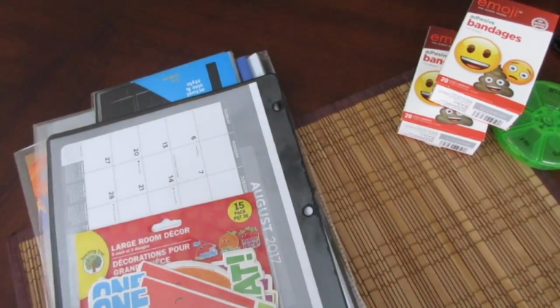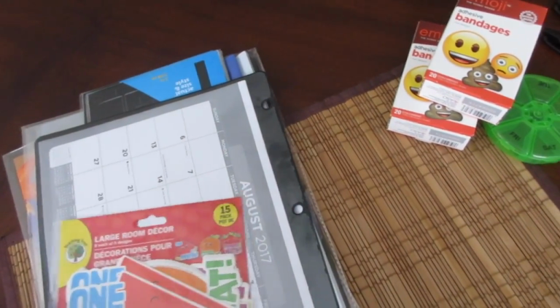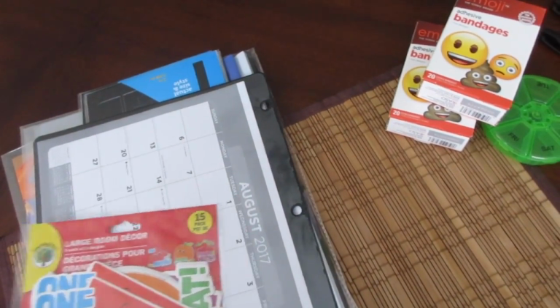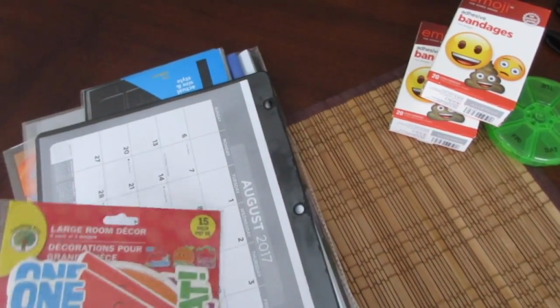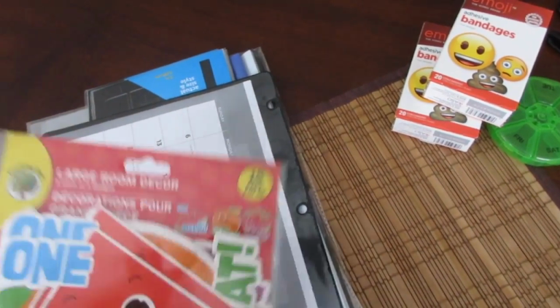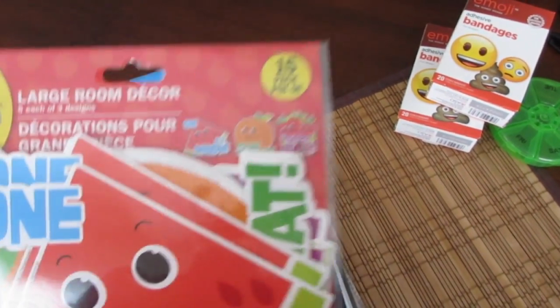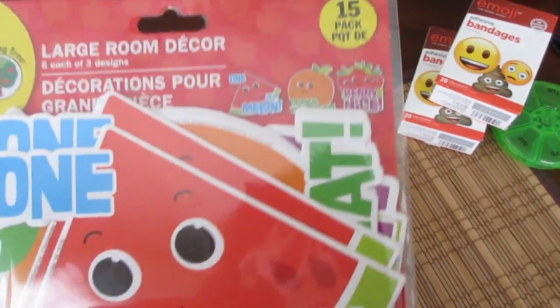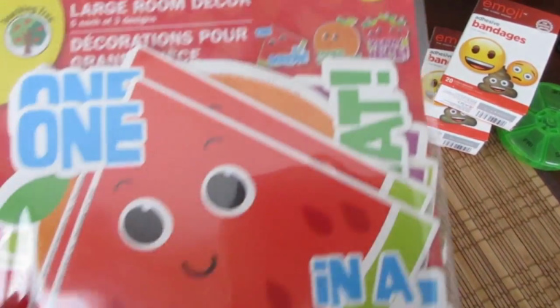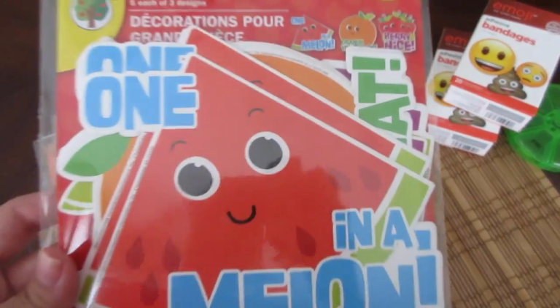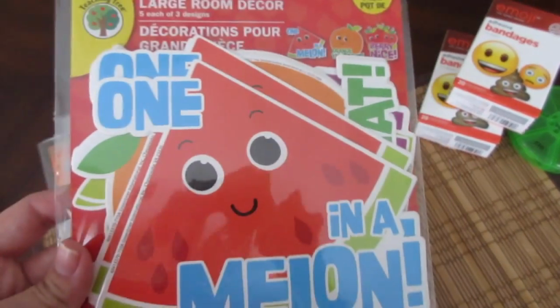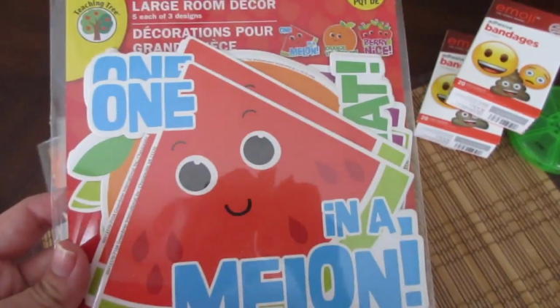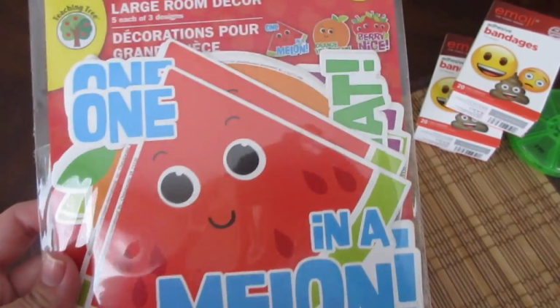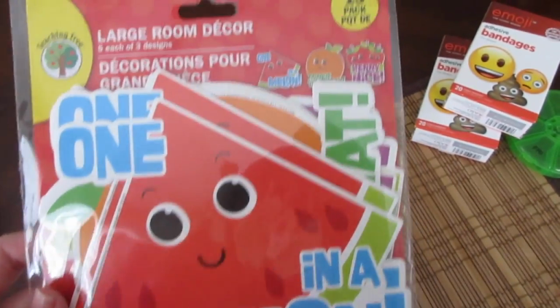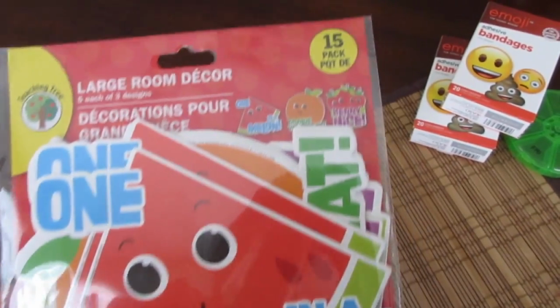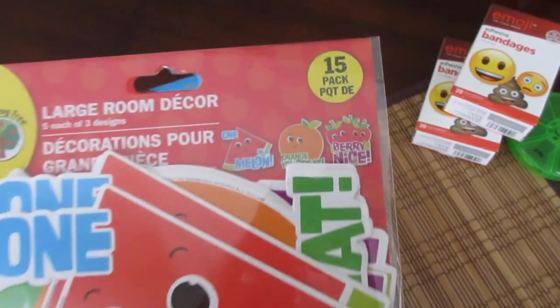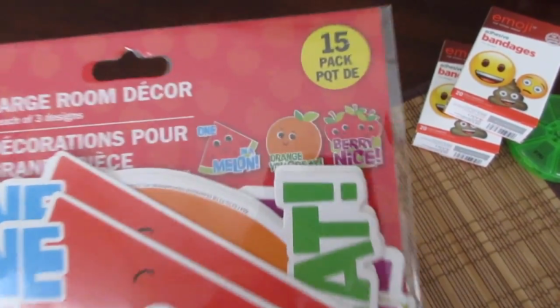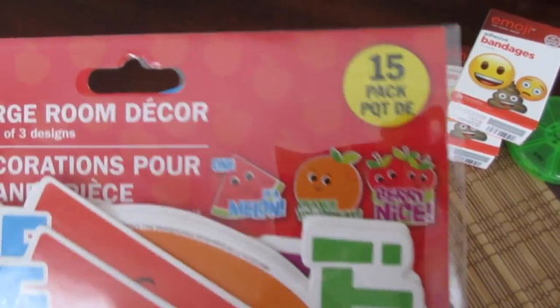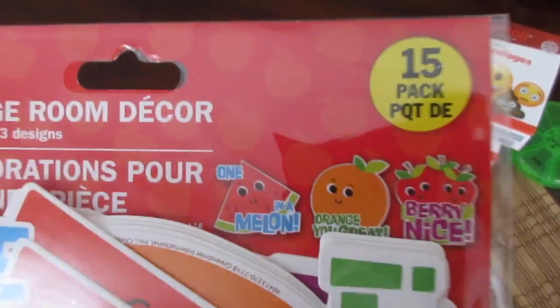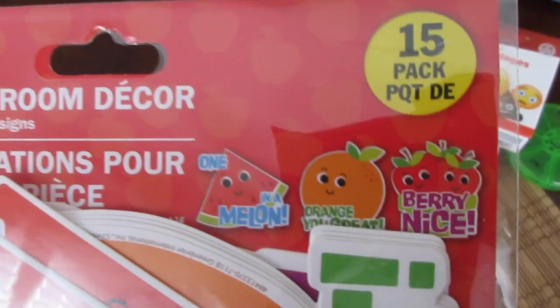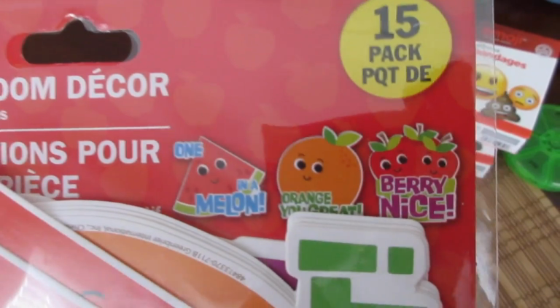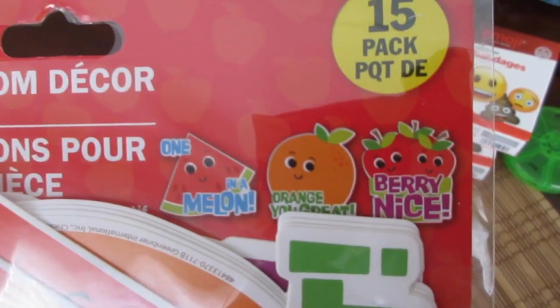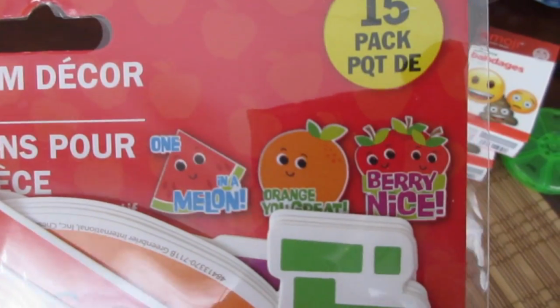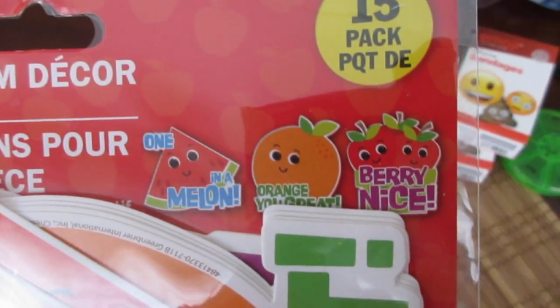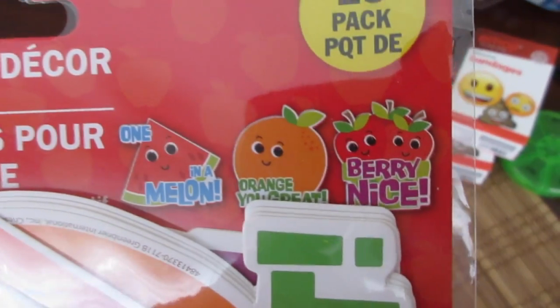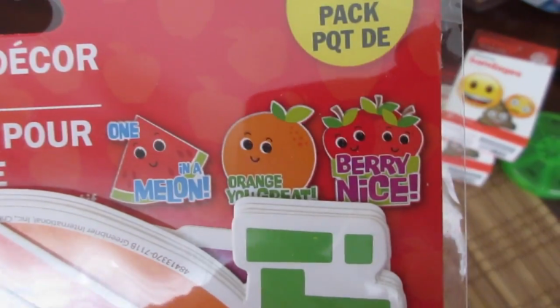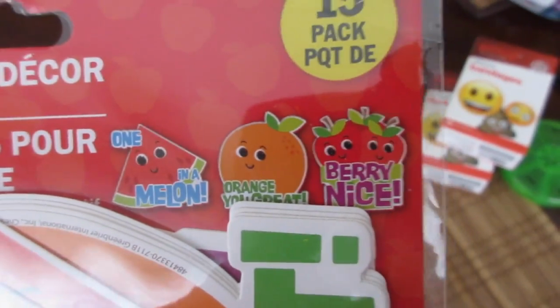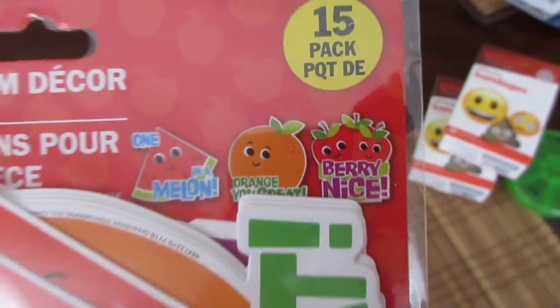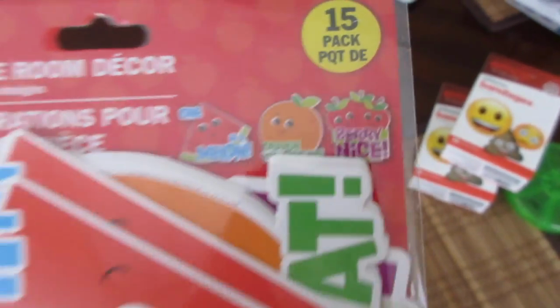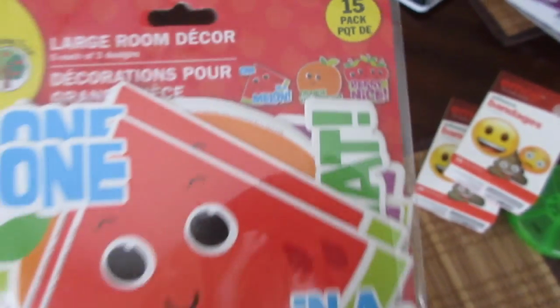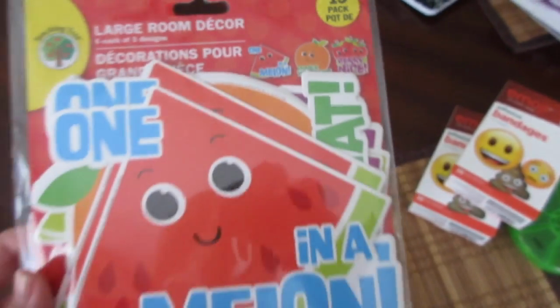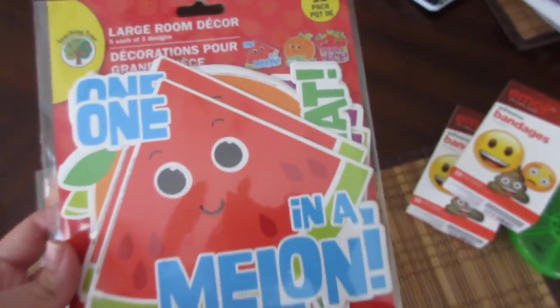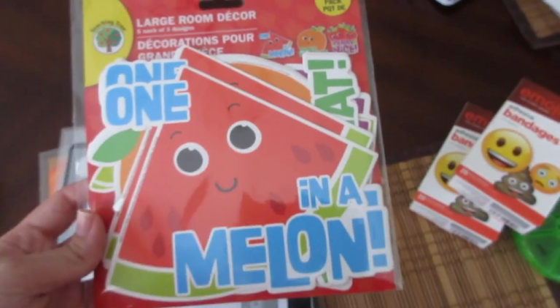And then I got this fruit one. It says one in a melon, orangey great, and very nice.